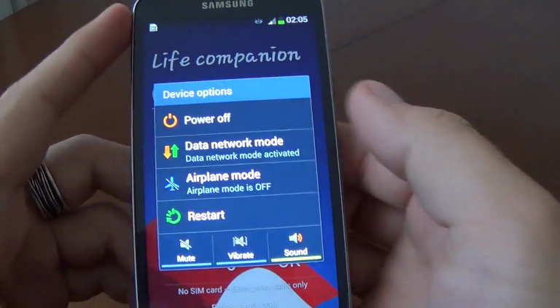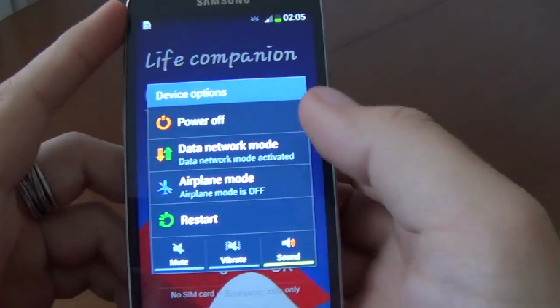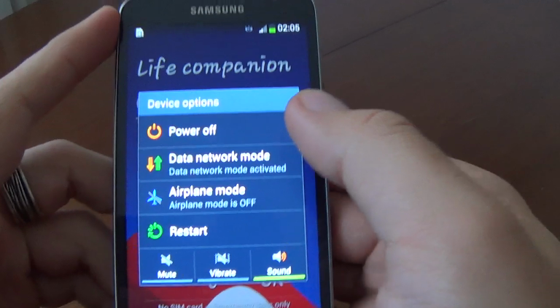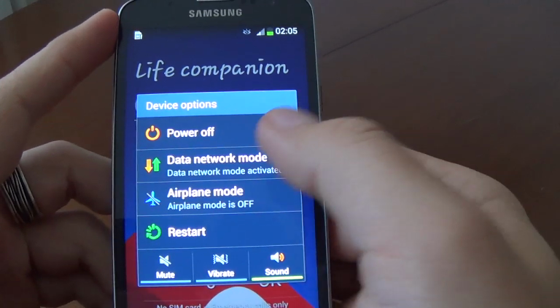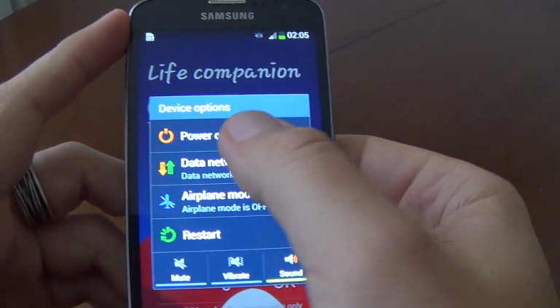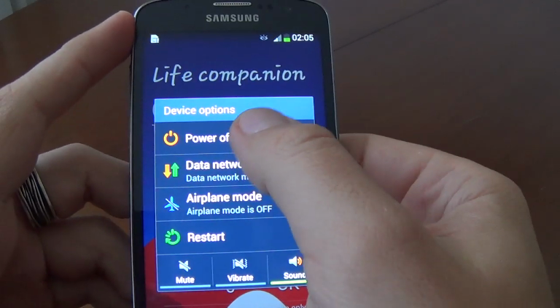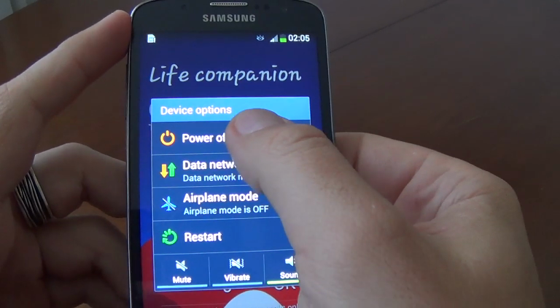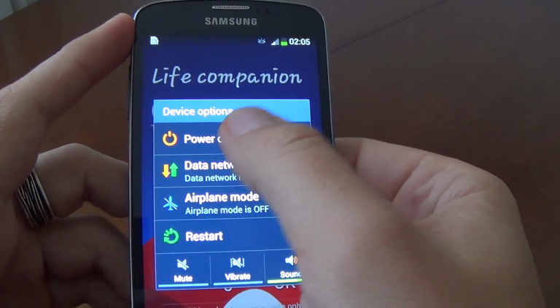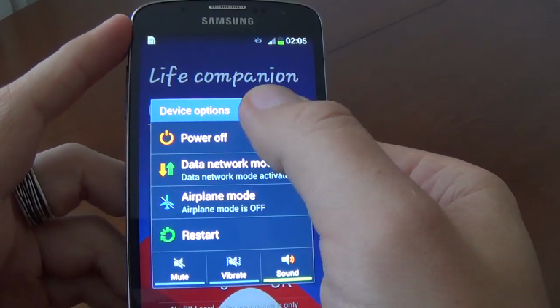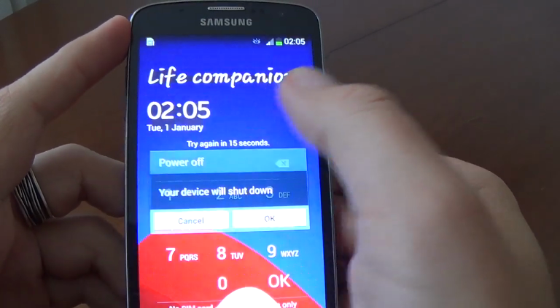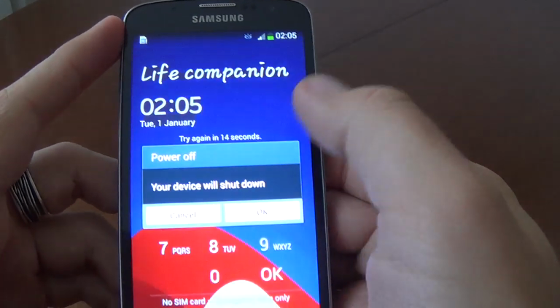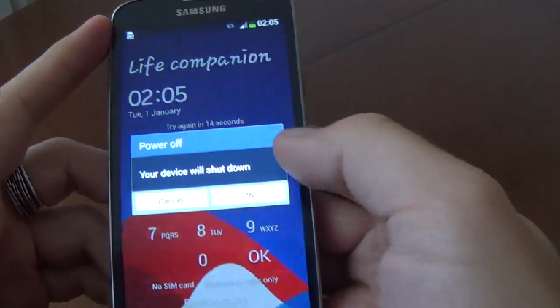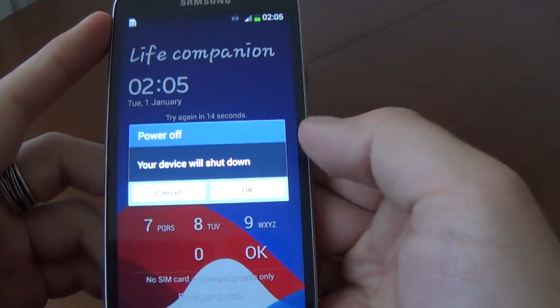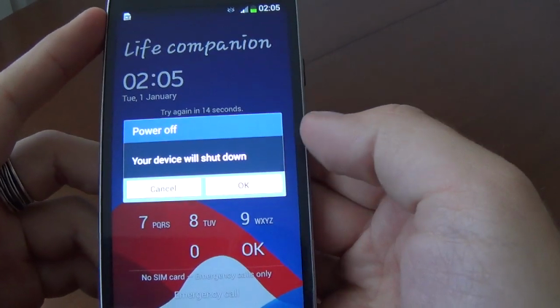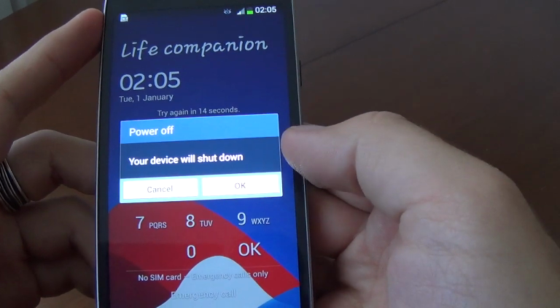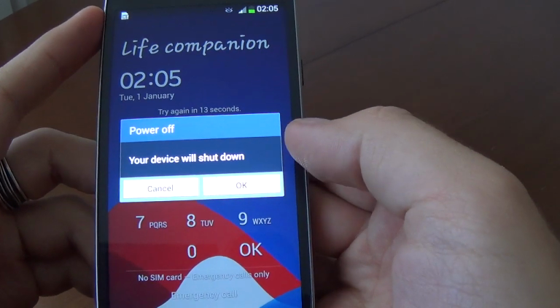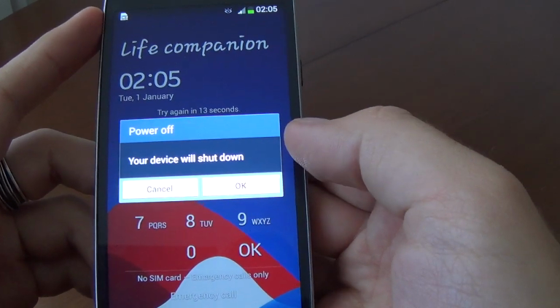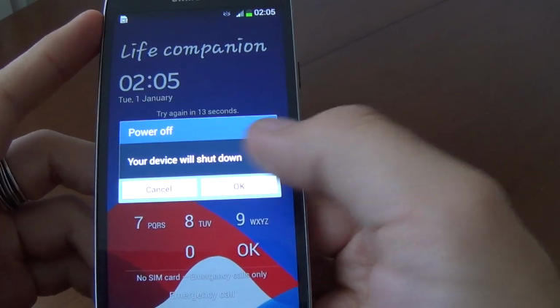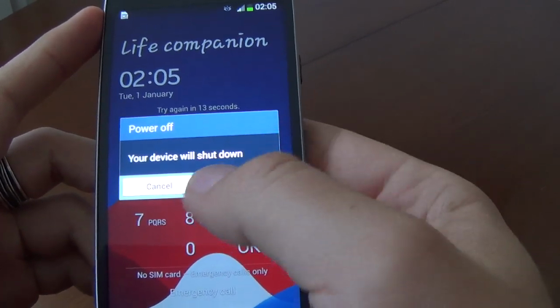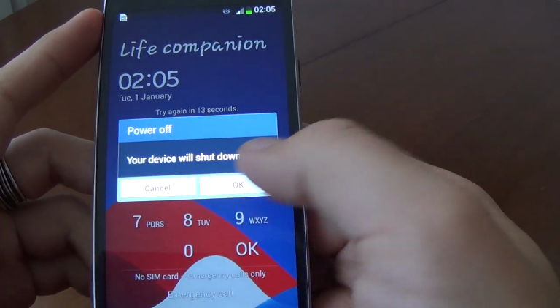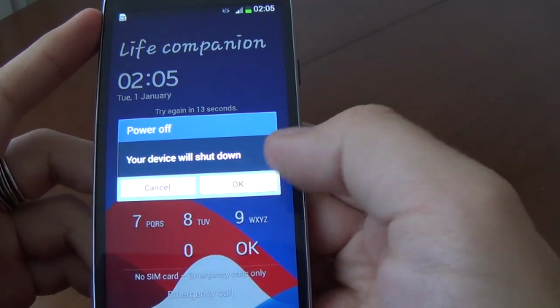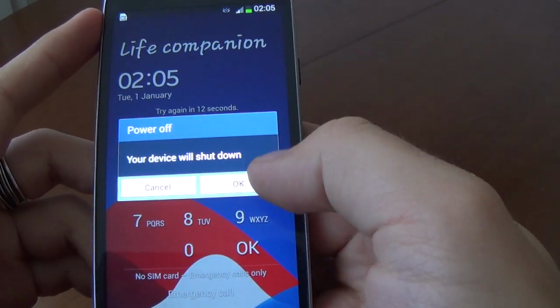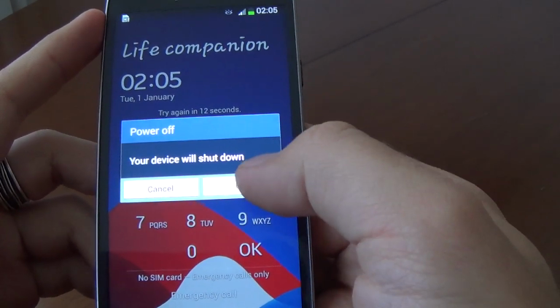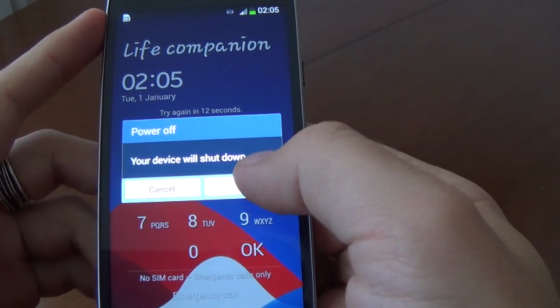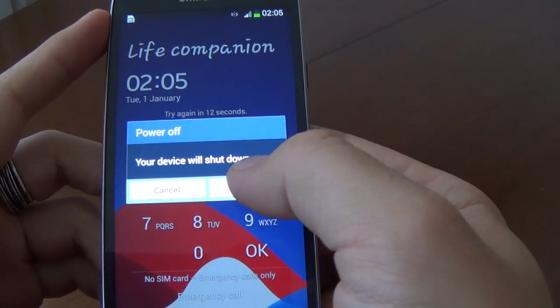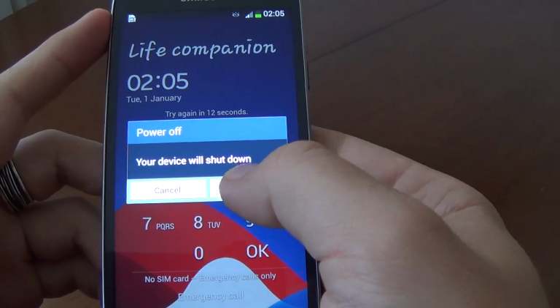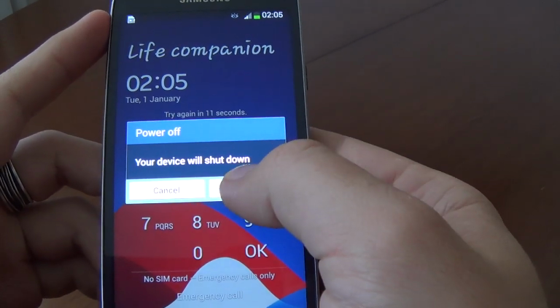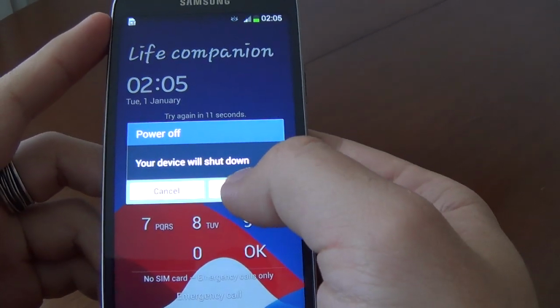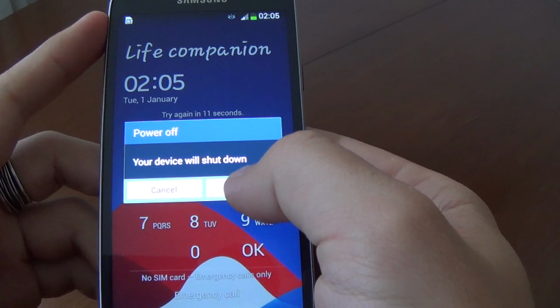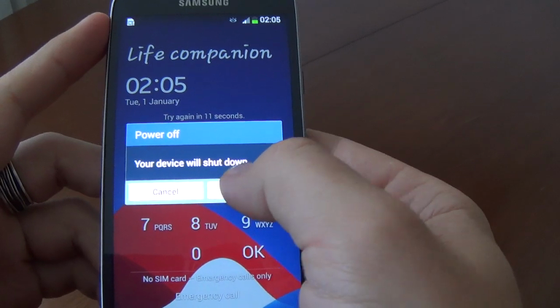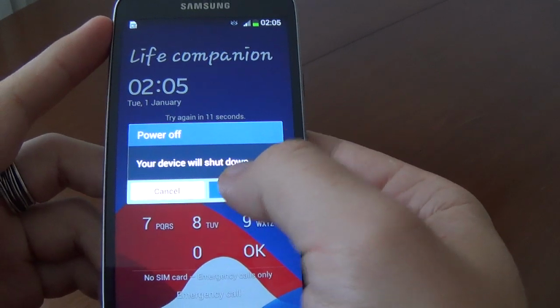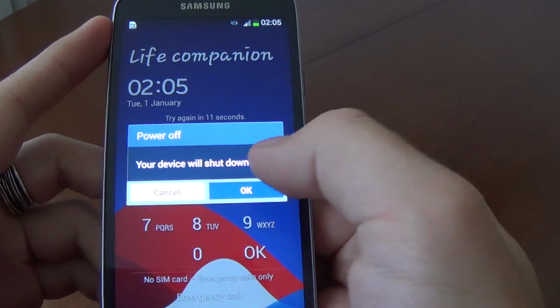Select 'Power off' — your device will shut down. Select okay.